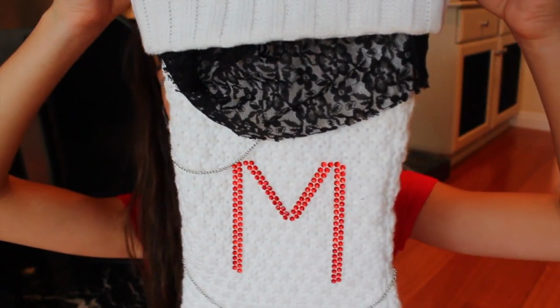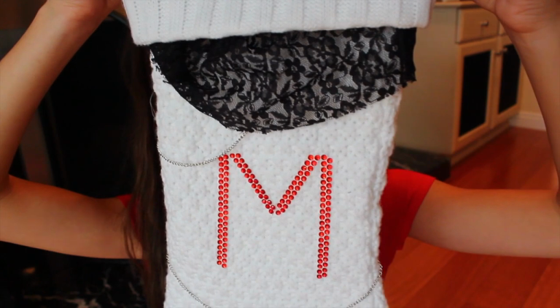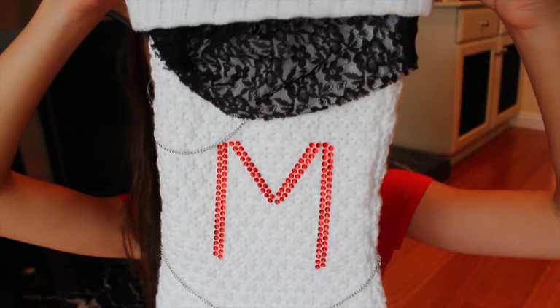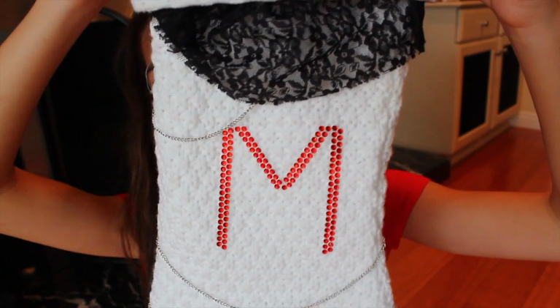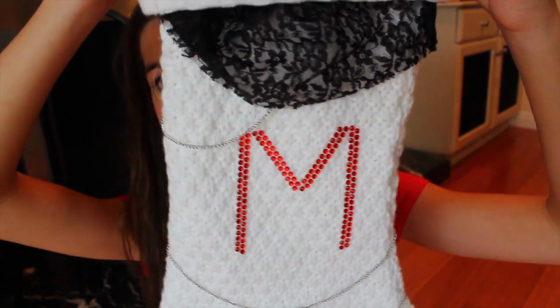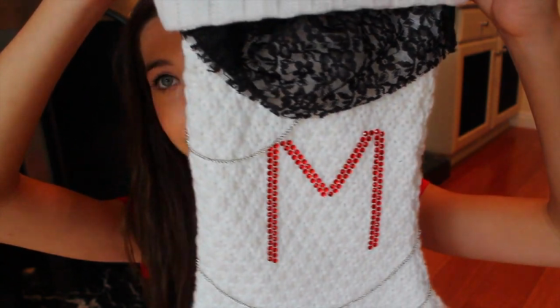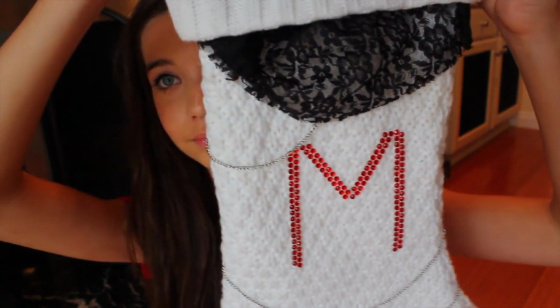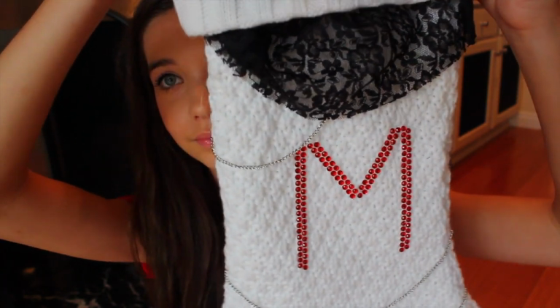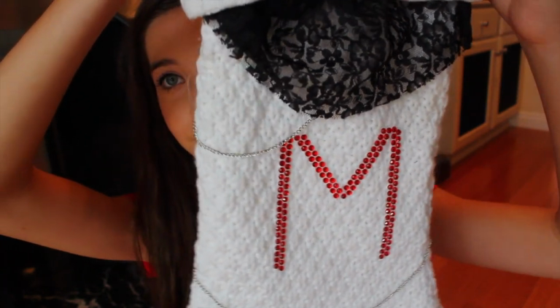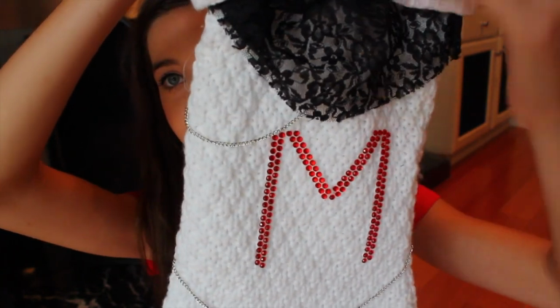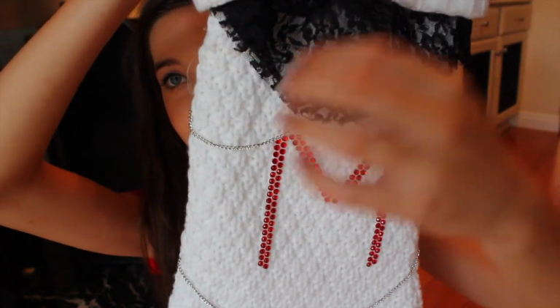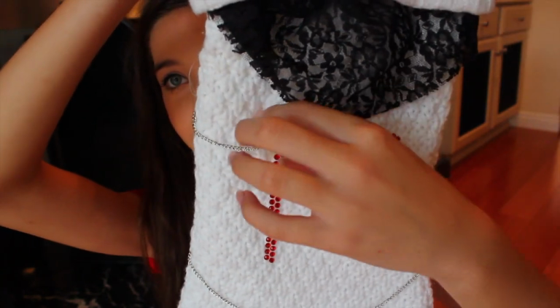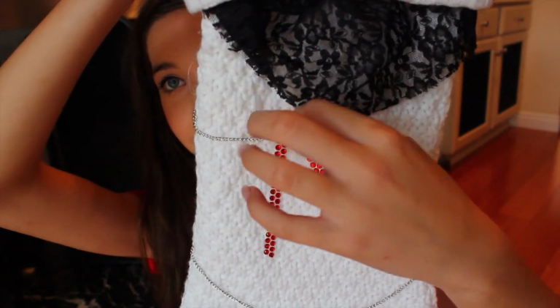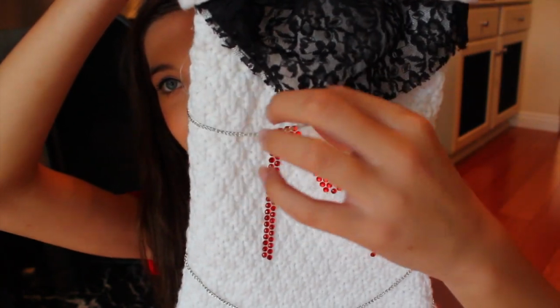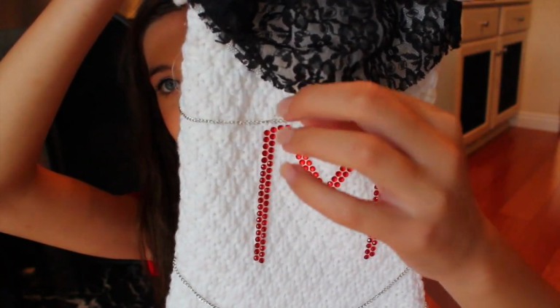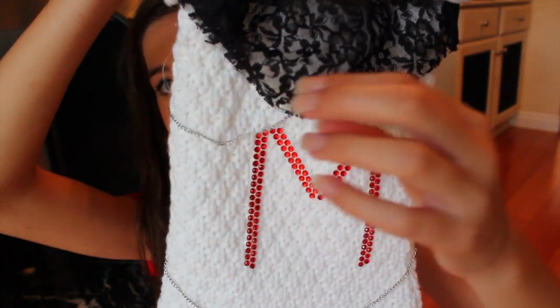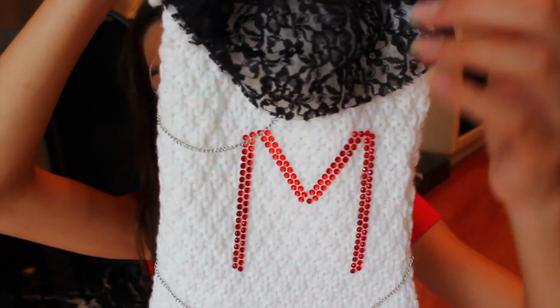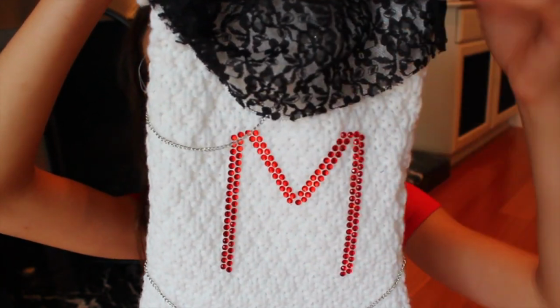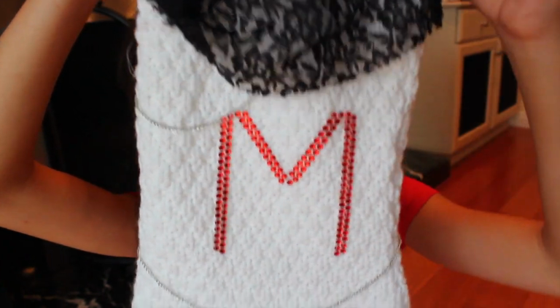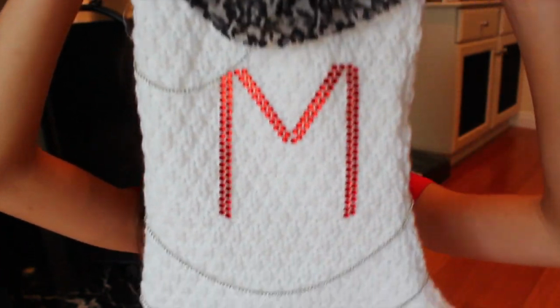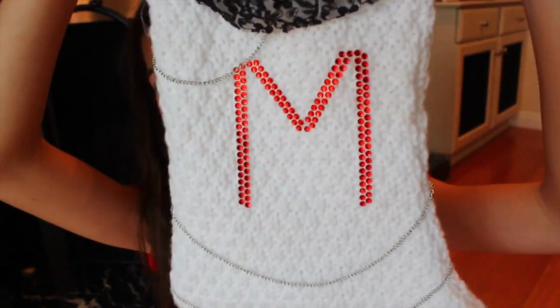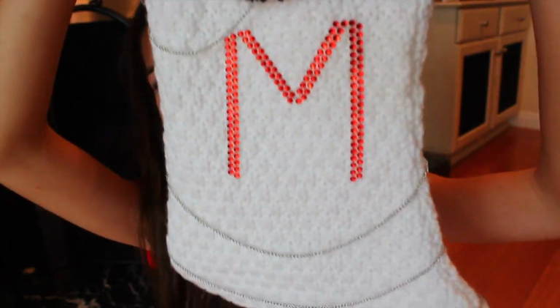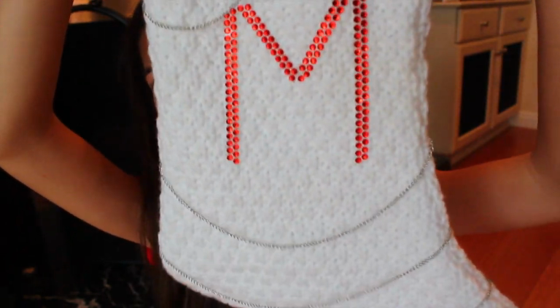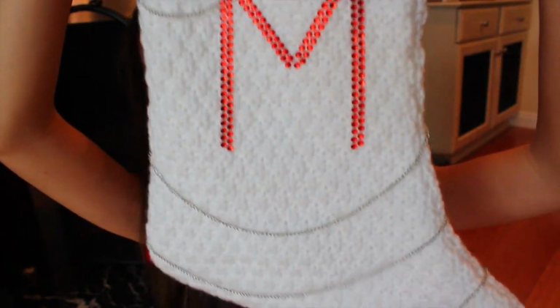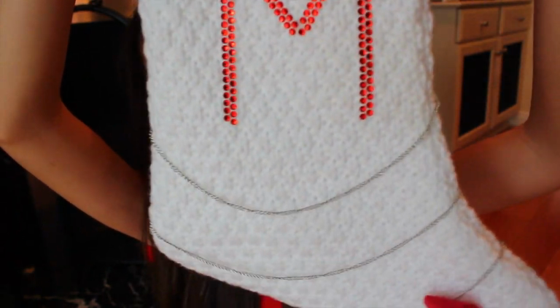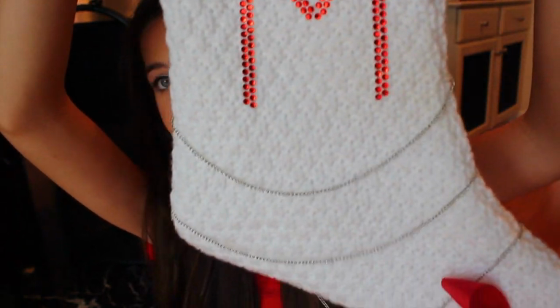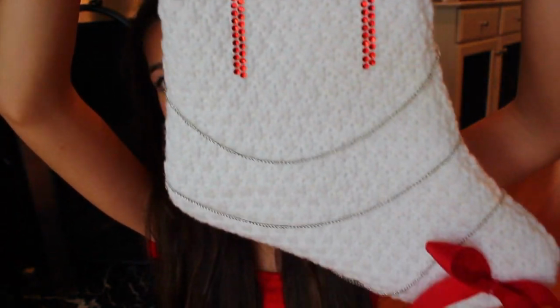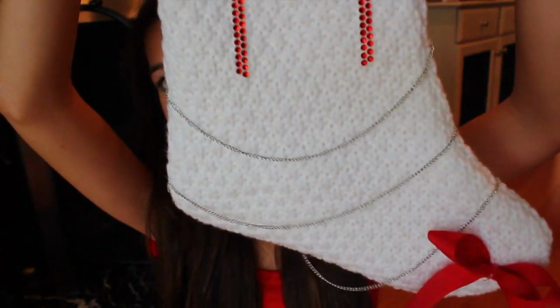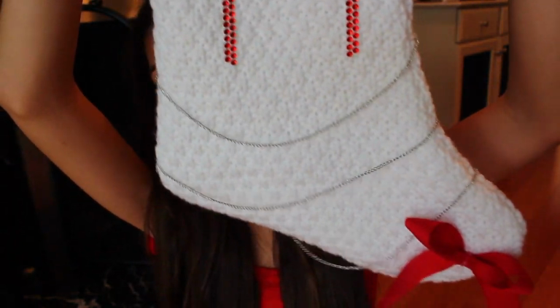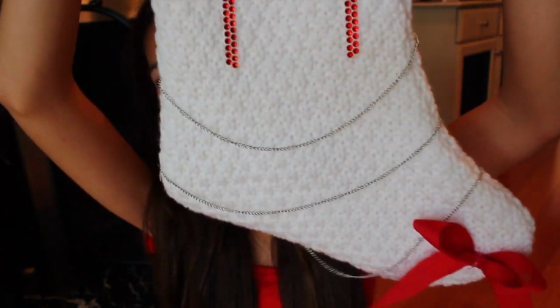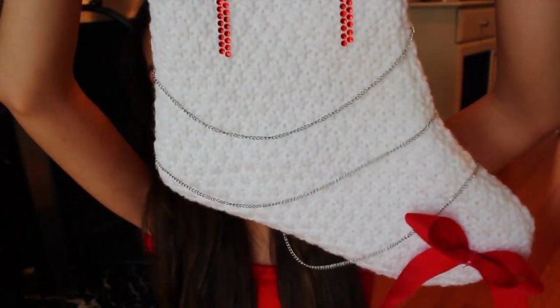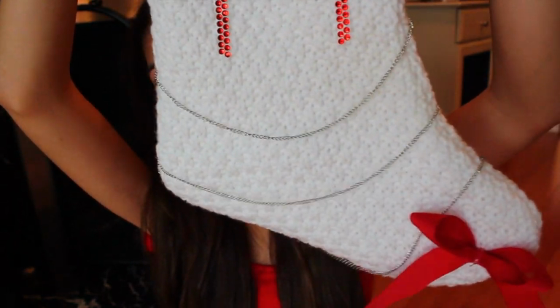This is my finished stocking. I love how it looks — I love how the chain just hangs down and it looks really pretty.